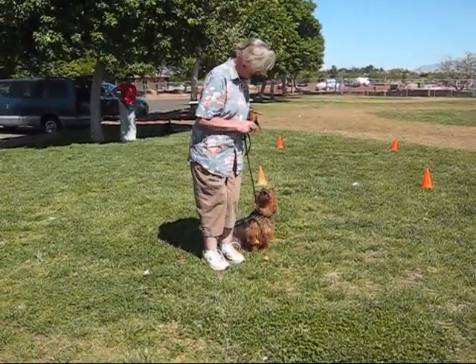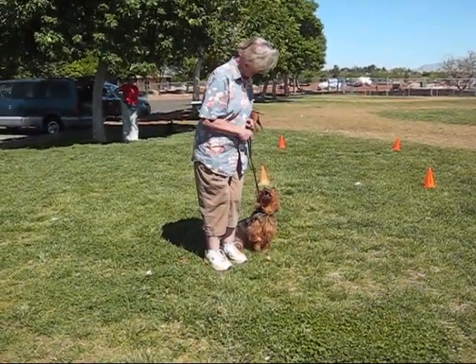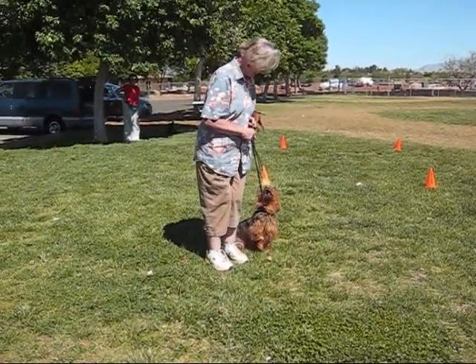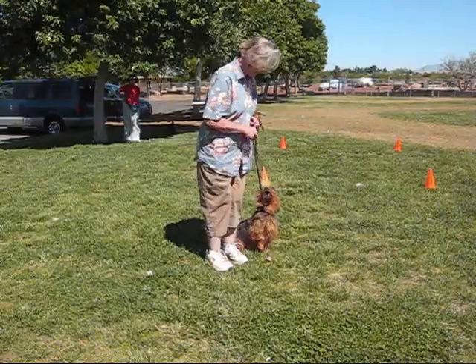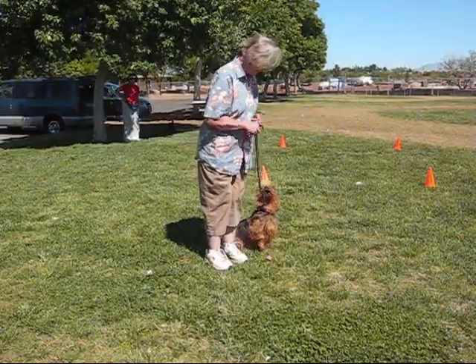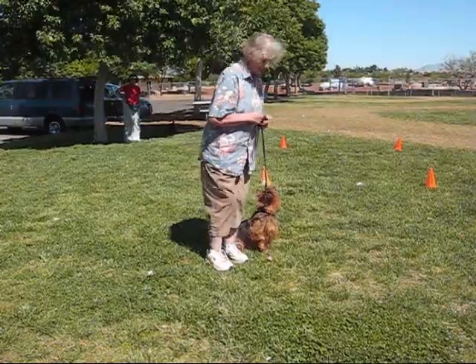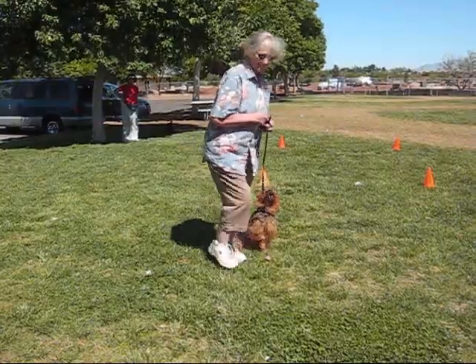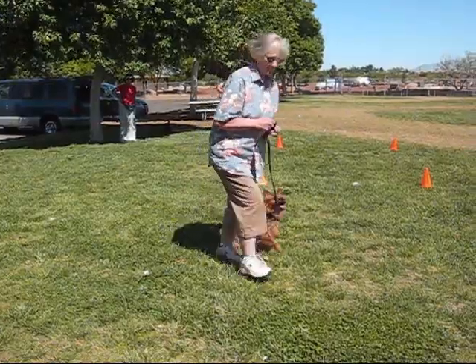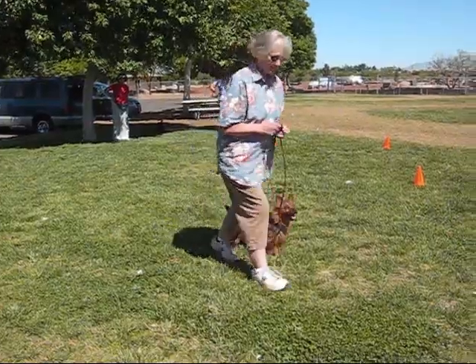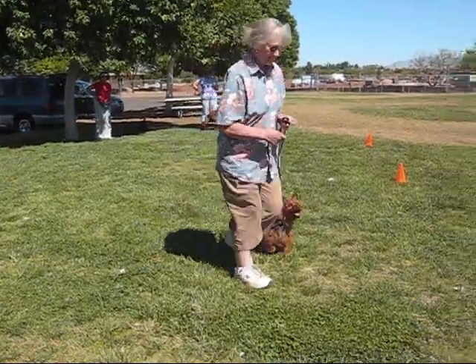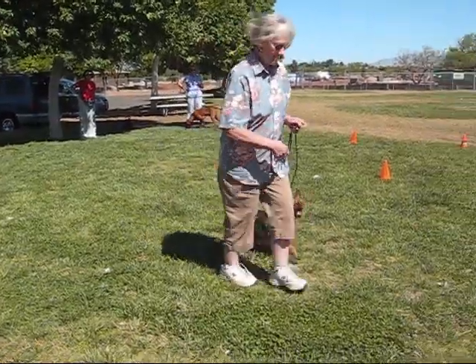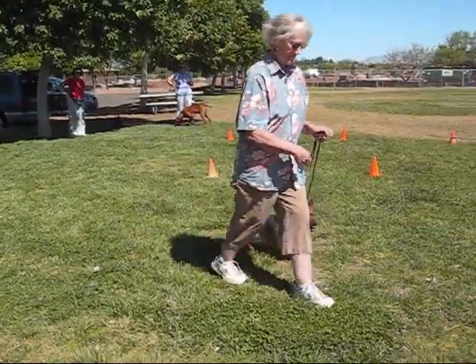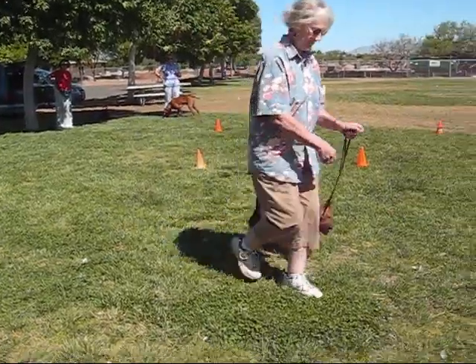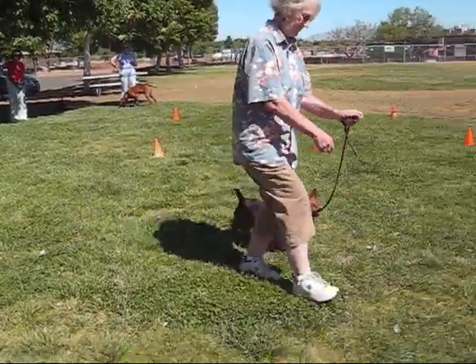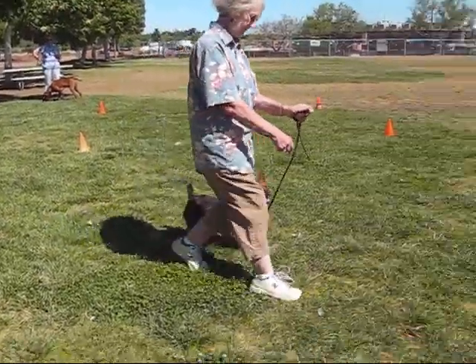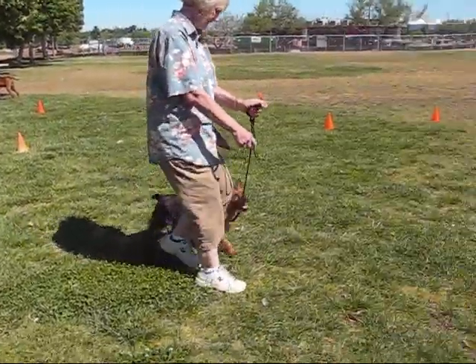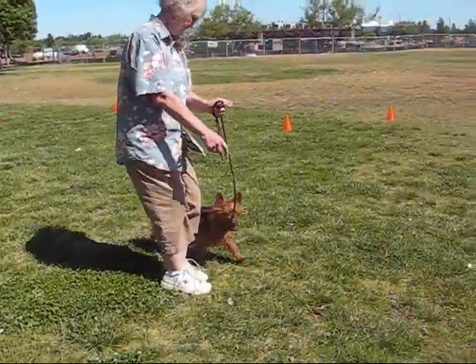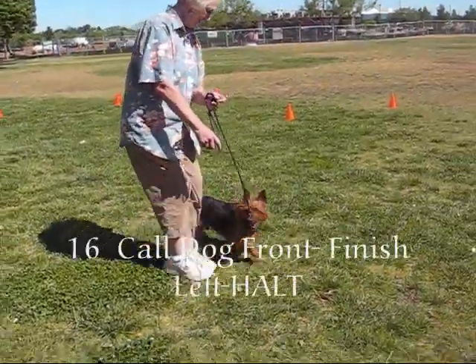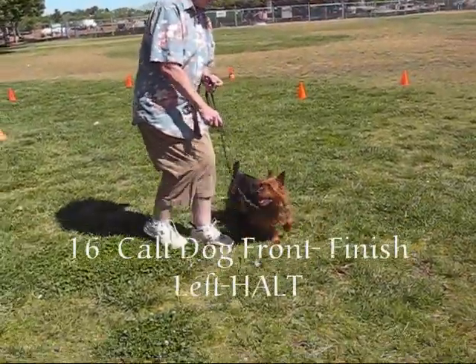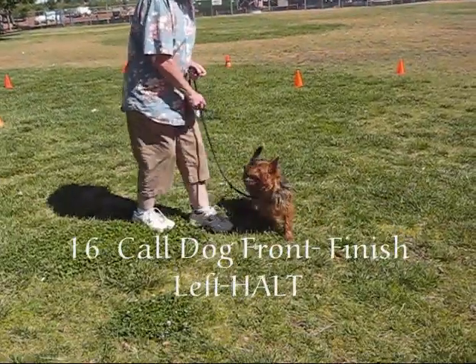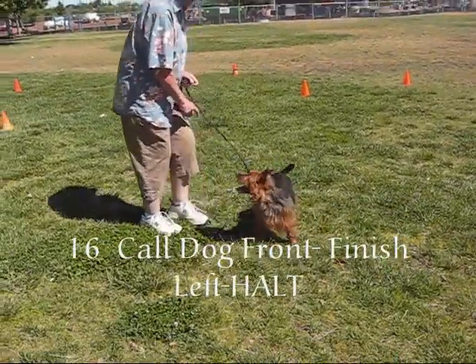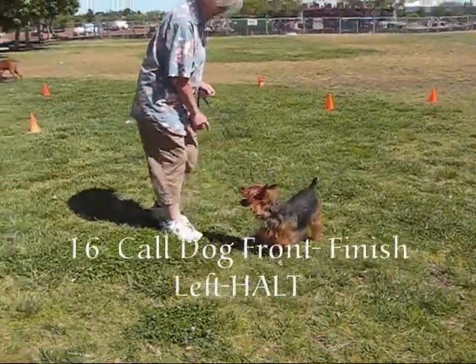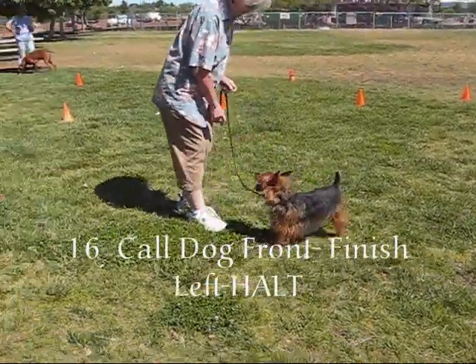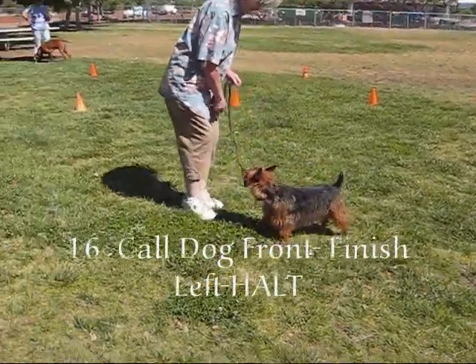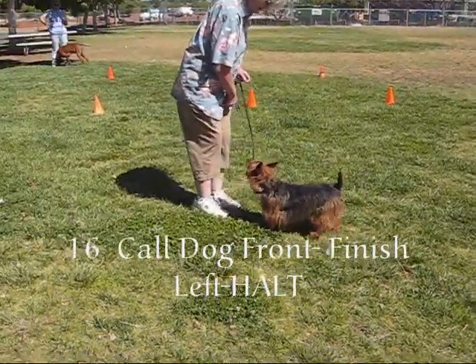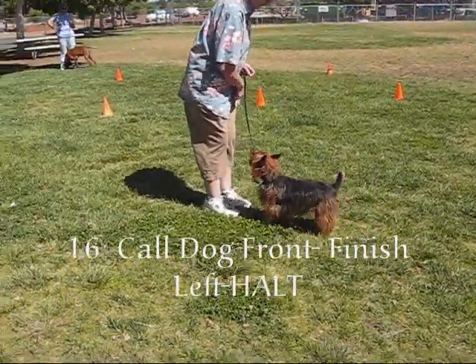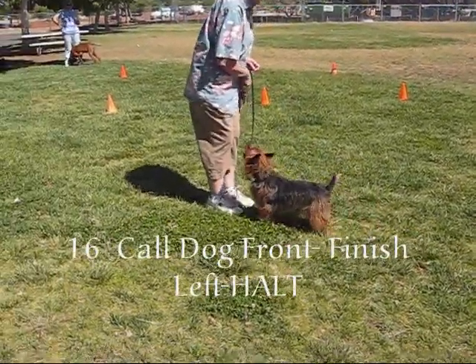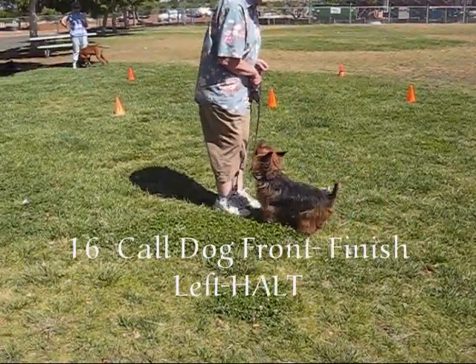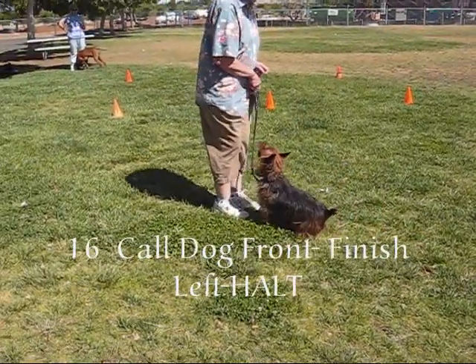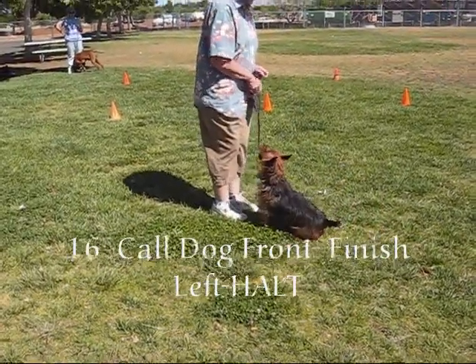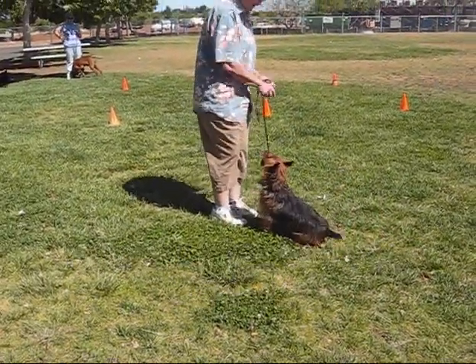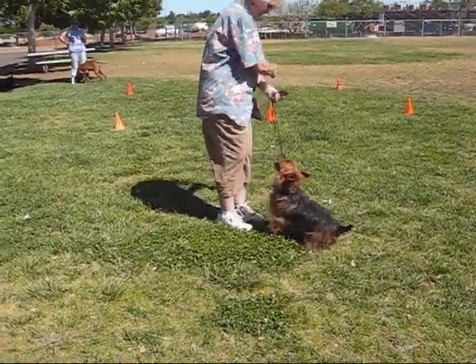Call — dog to the front. Finish left. Hold. Finish.